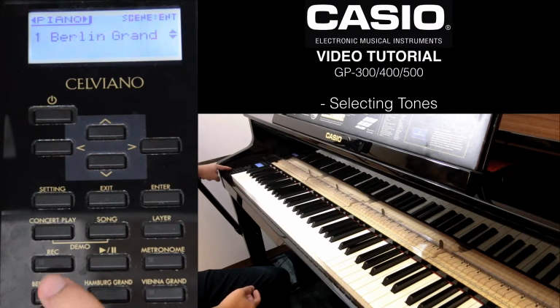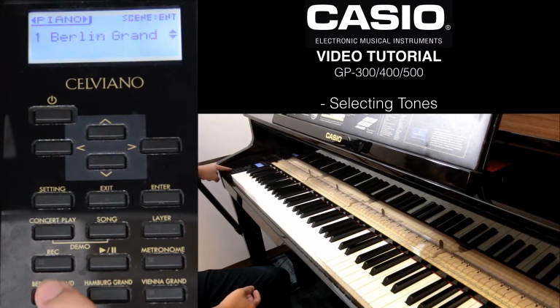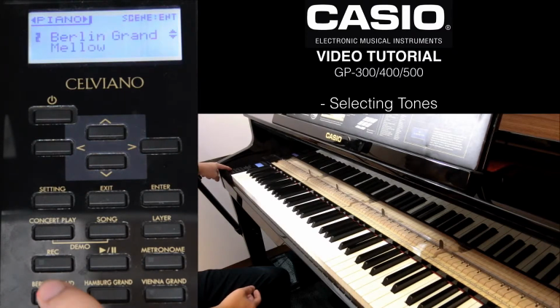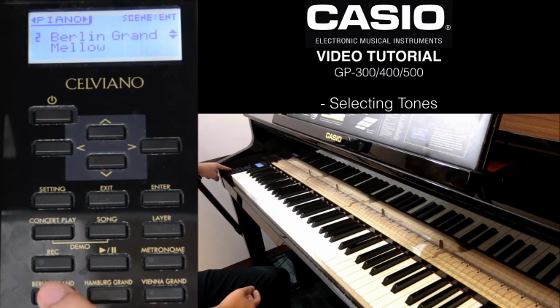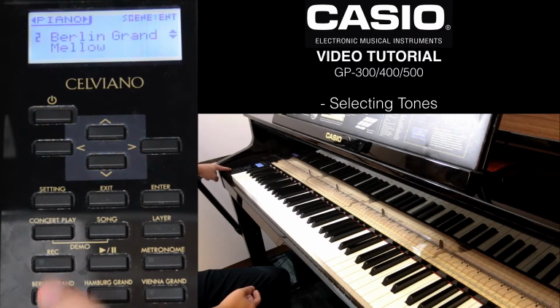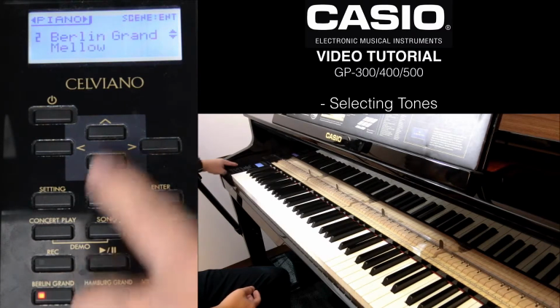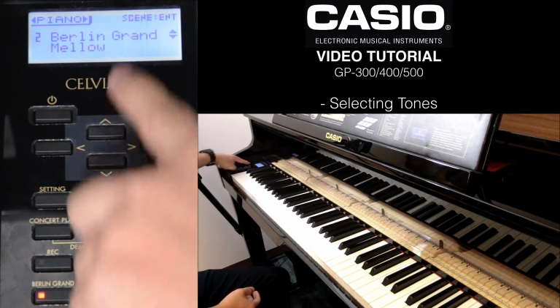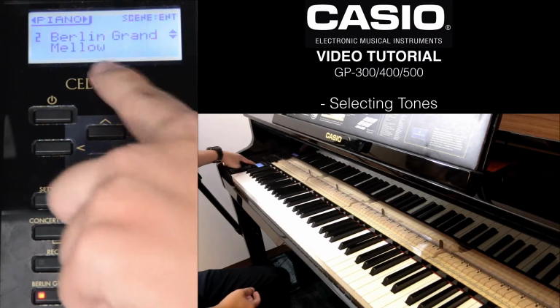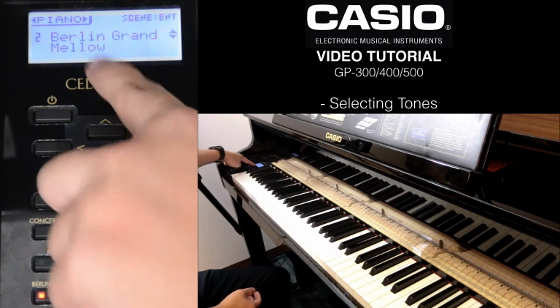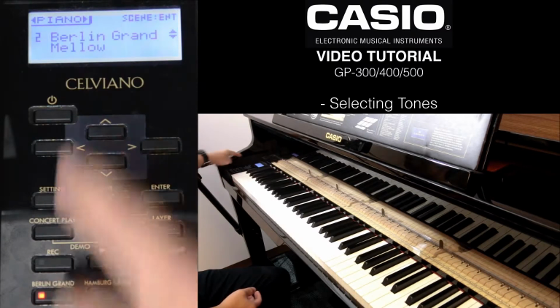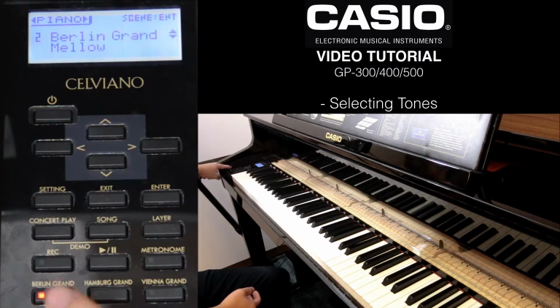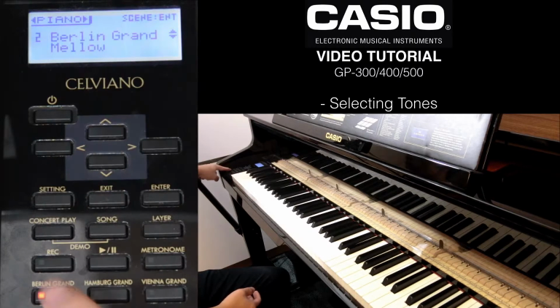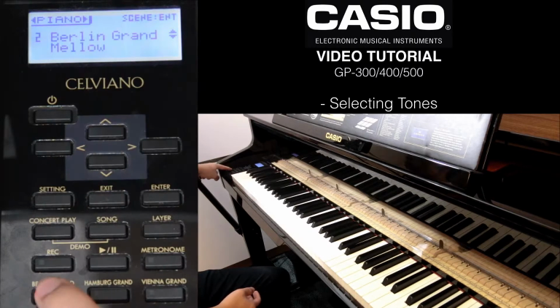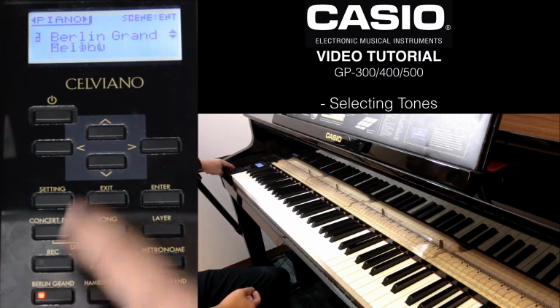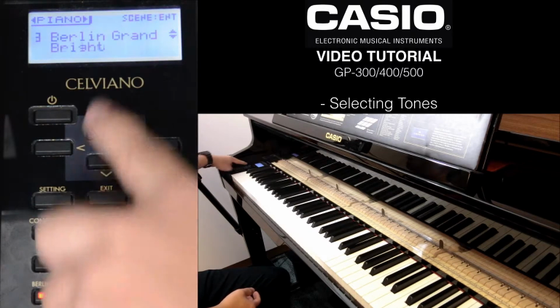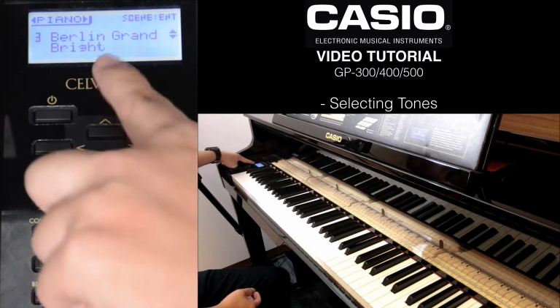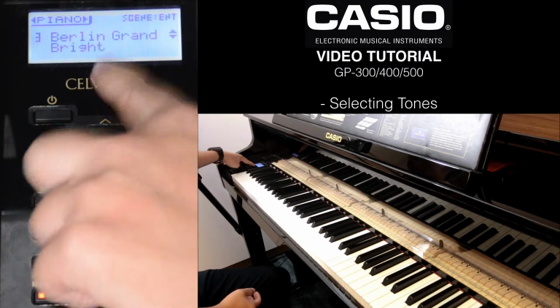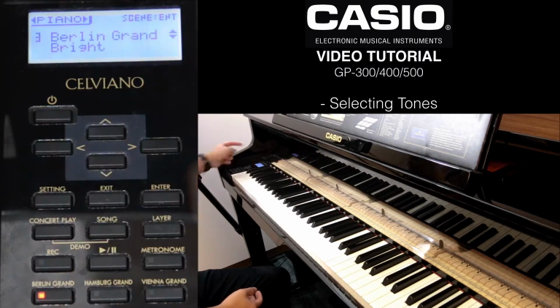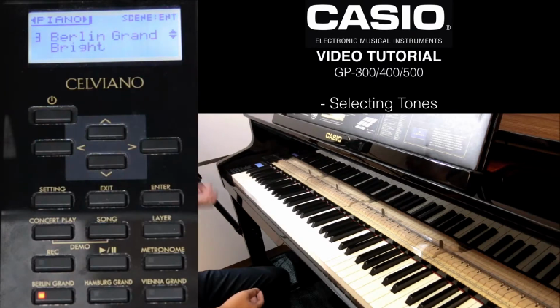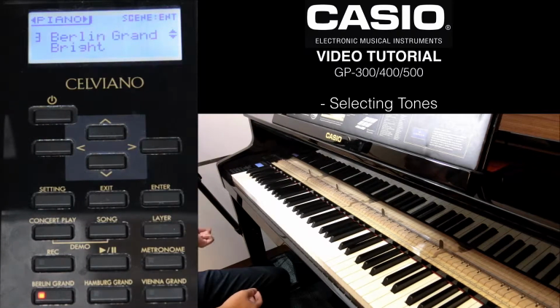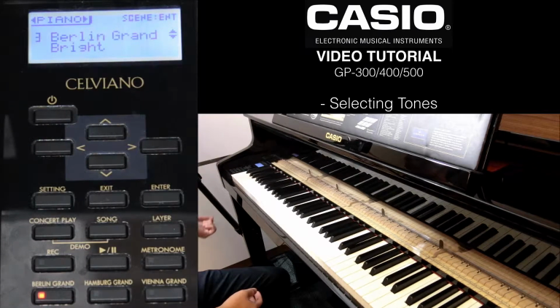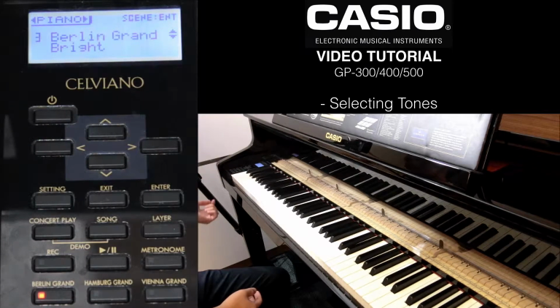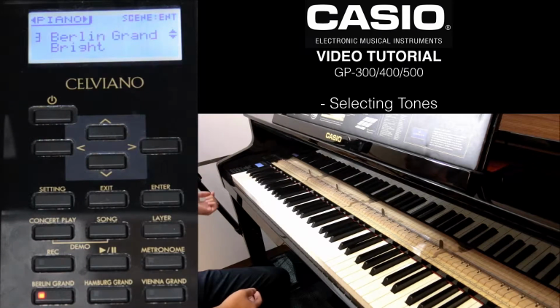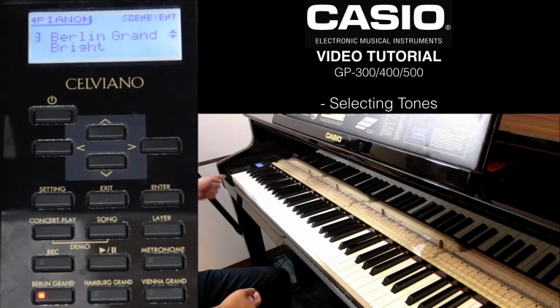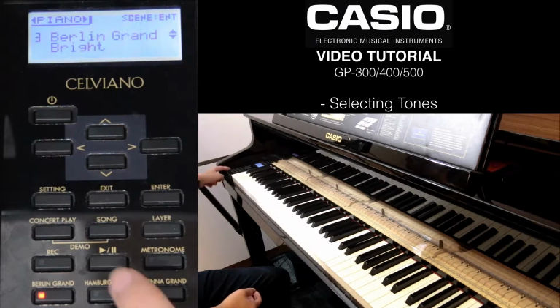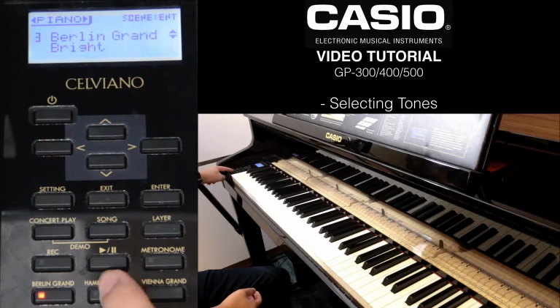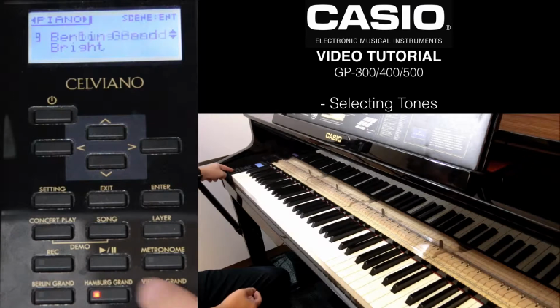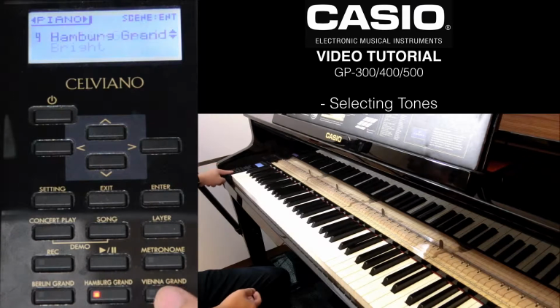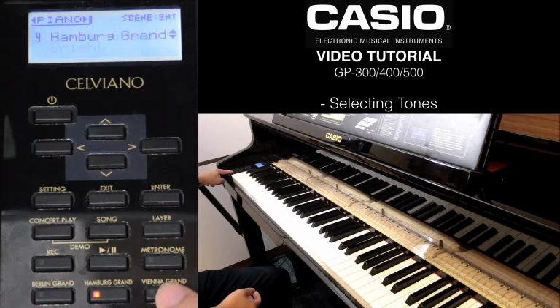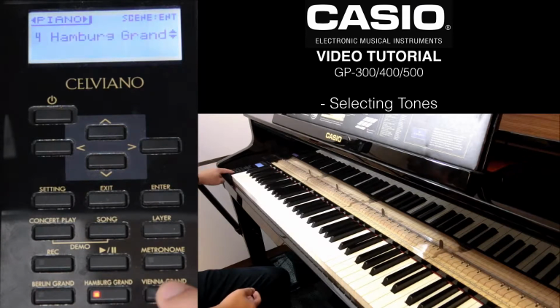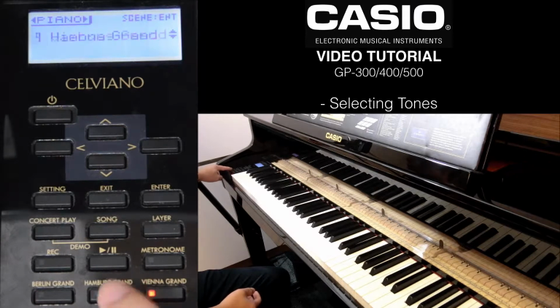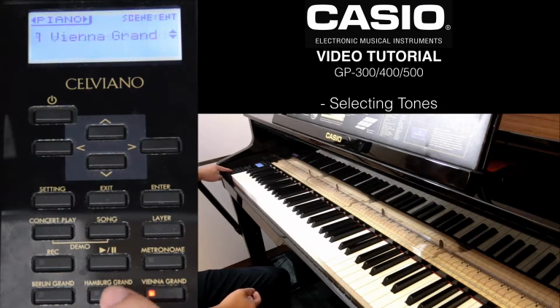And from each of them, if you press them again, there is a mellow or bright version. So these are your quick keys.